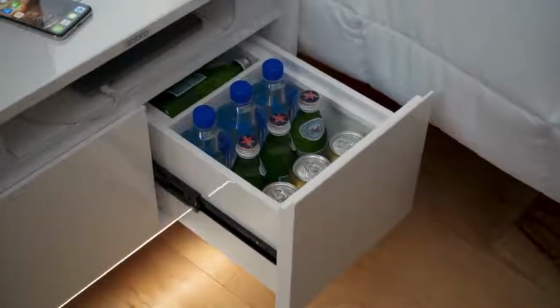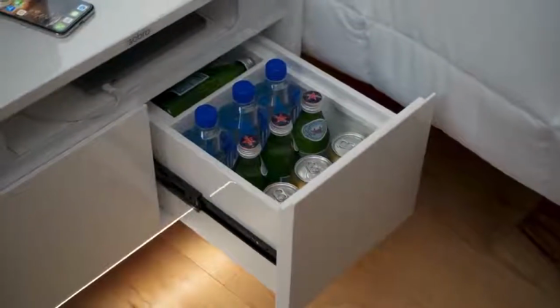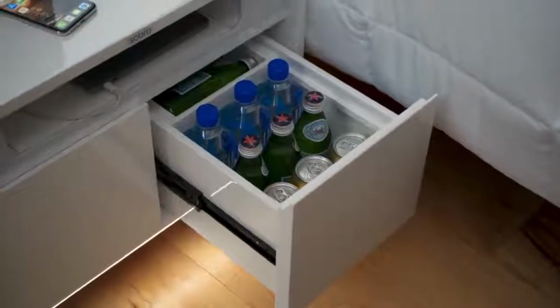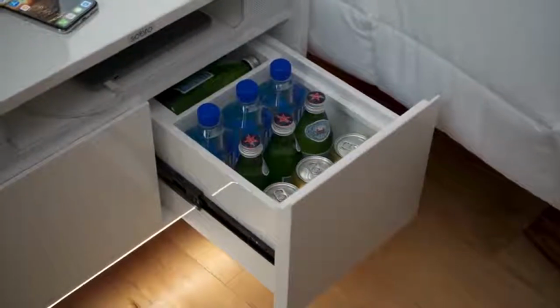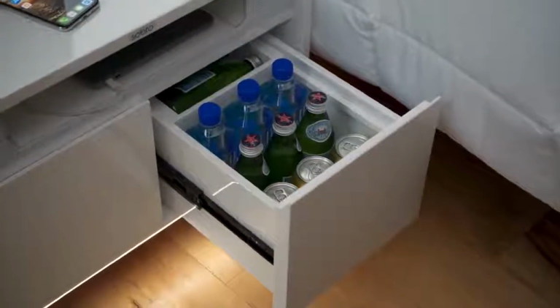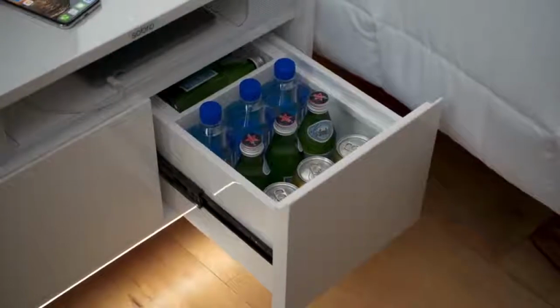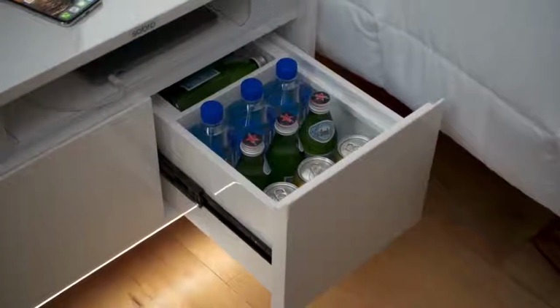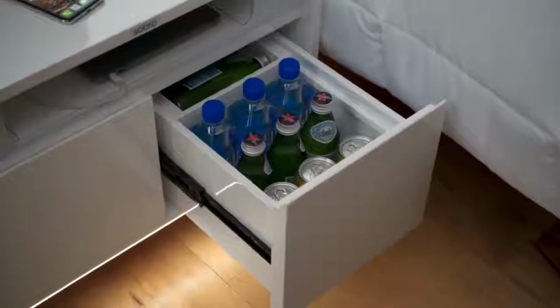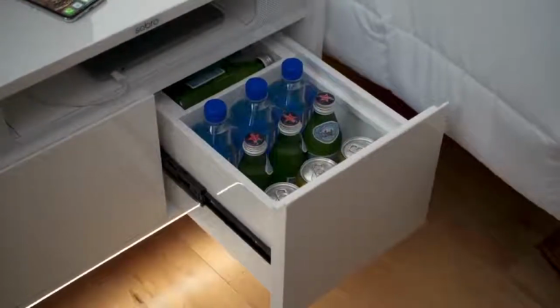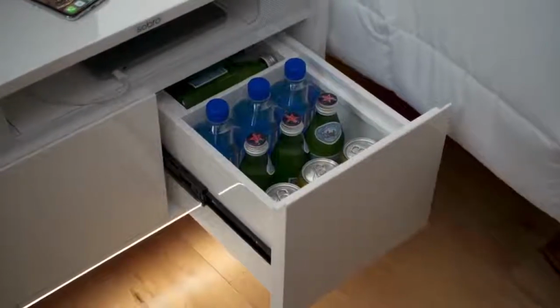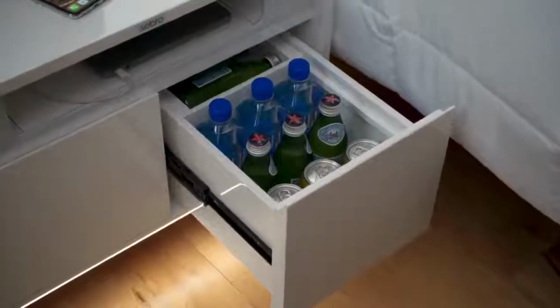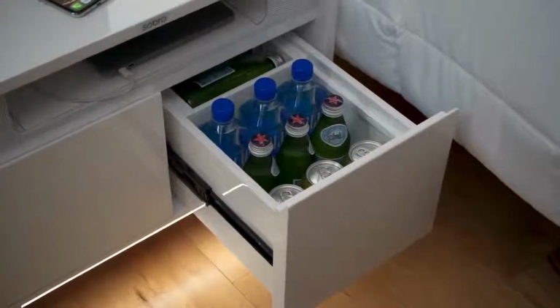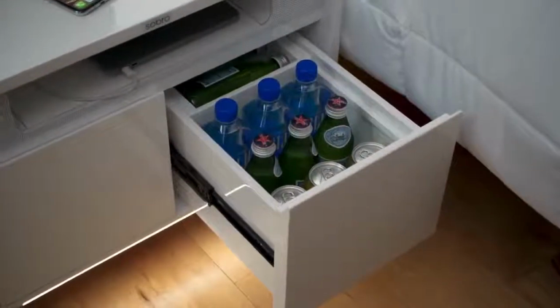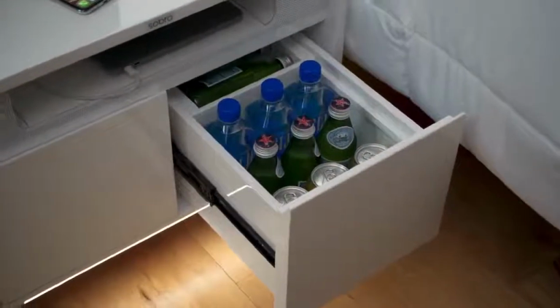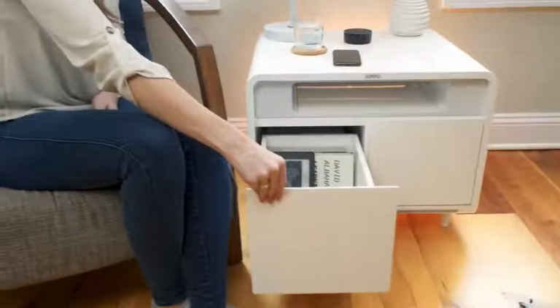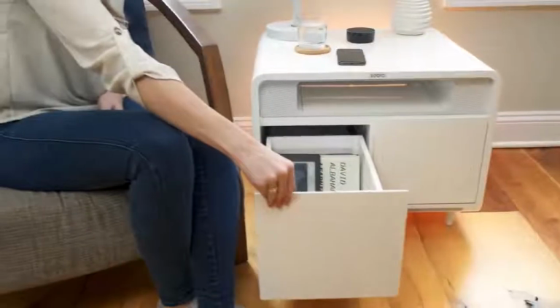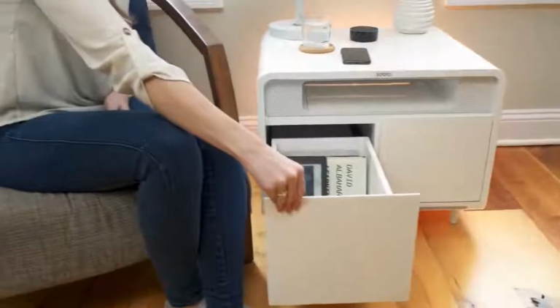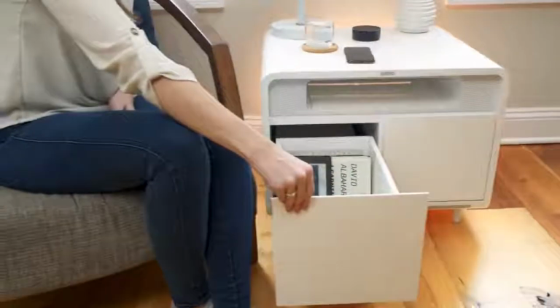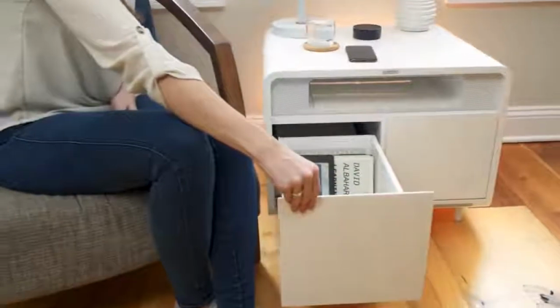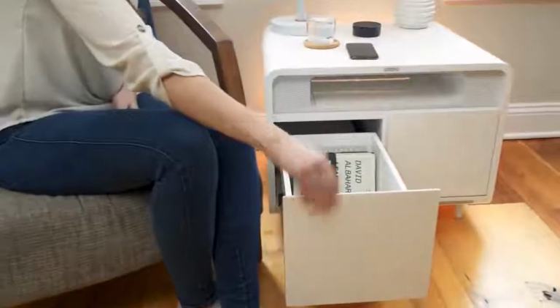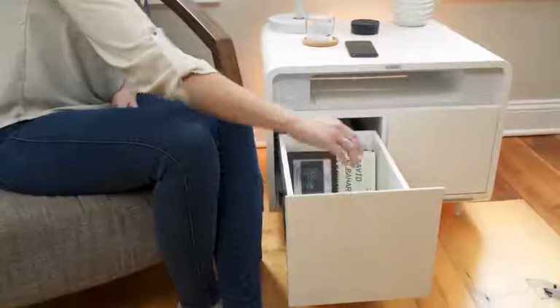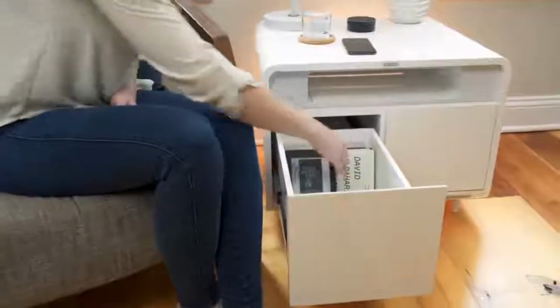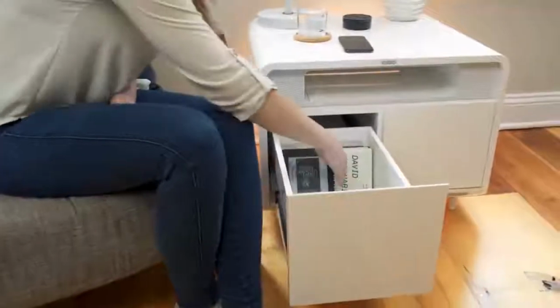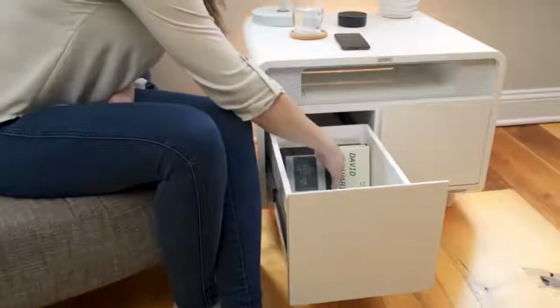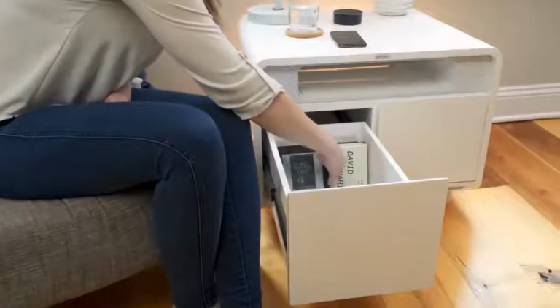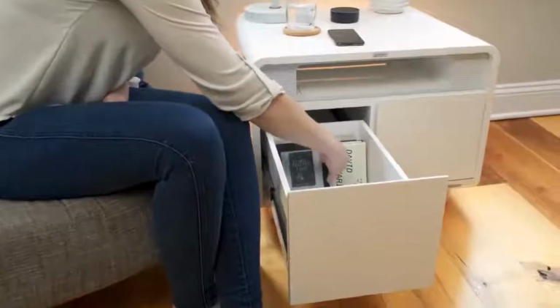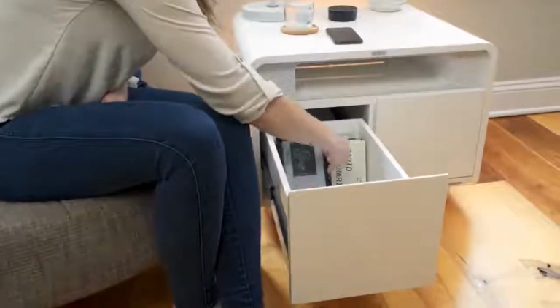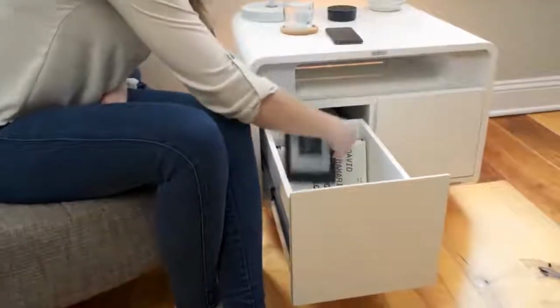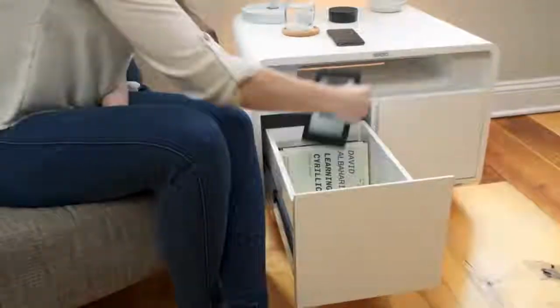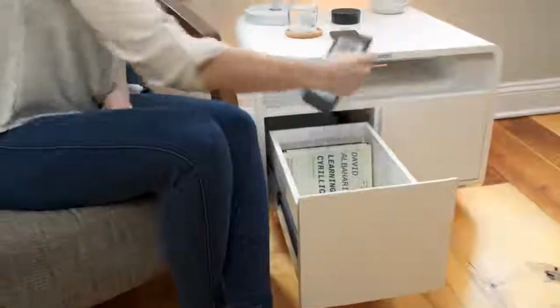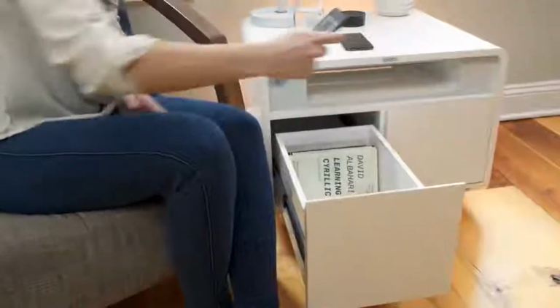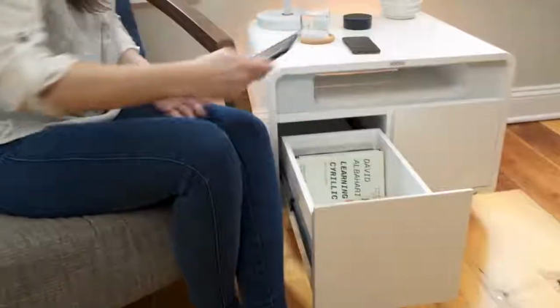Need a cold drink in the middle of the night? No worries! The built-in cooler drawer has you covered. And there's also a locking storage drawer too.